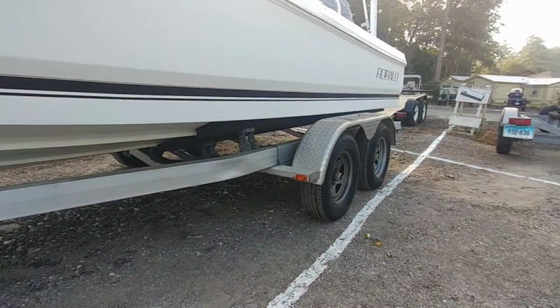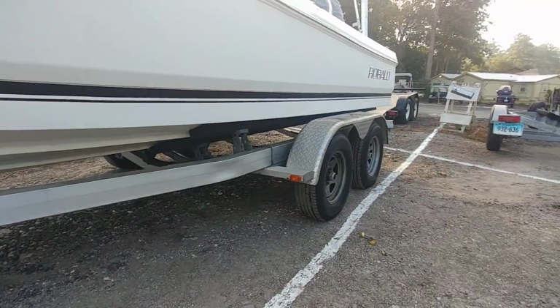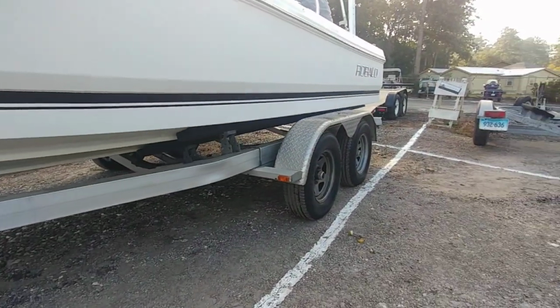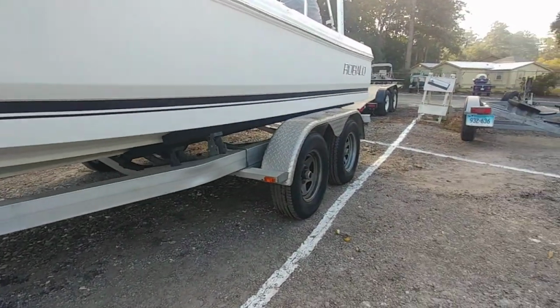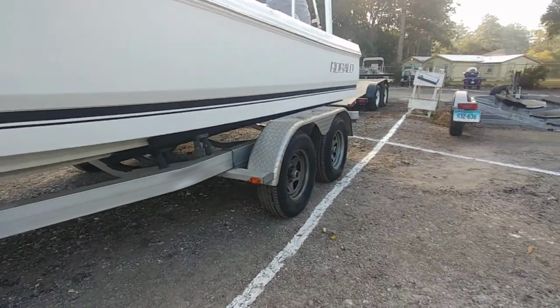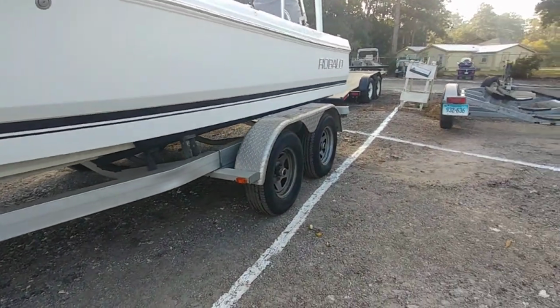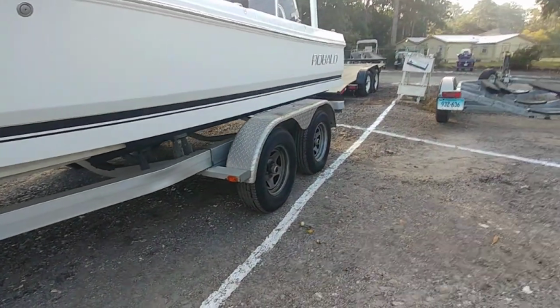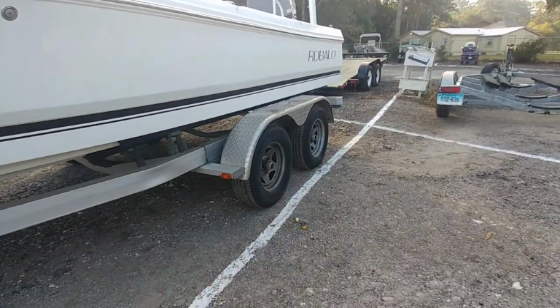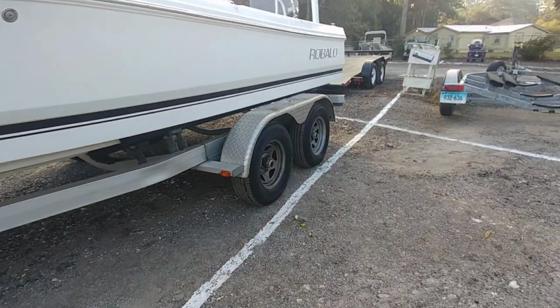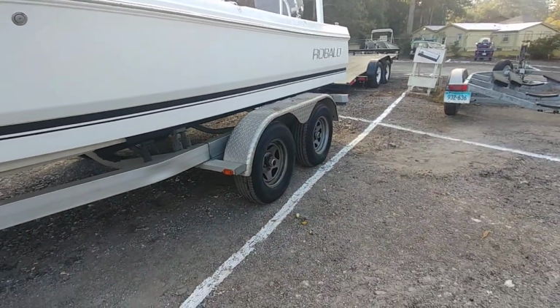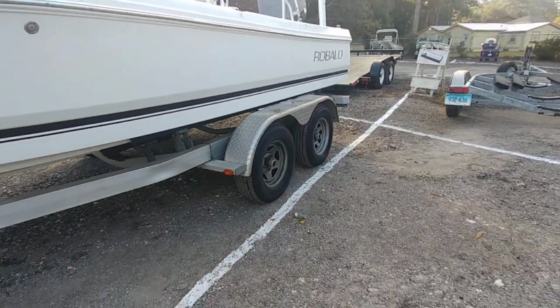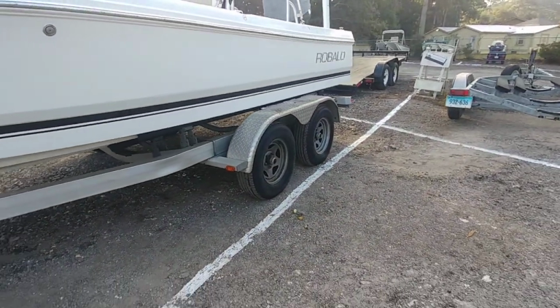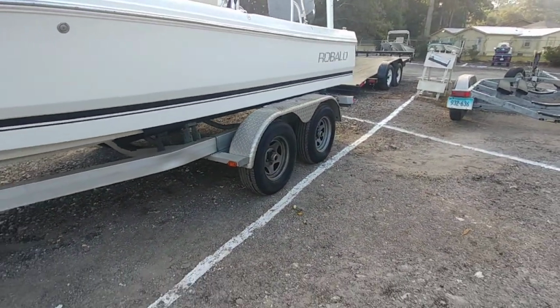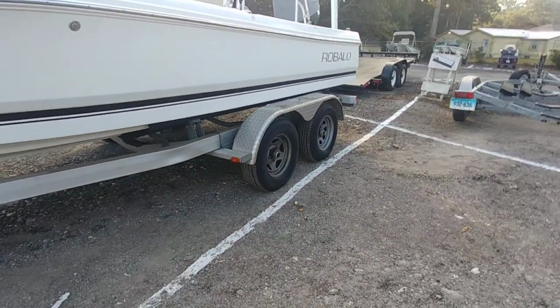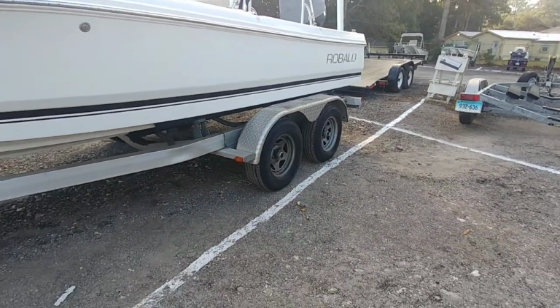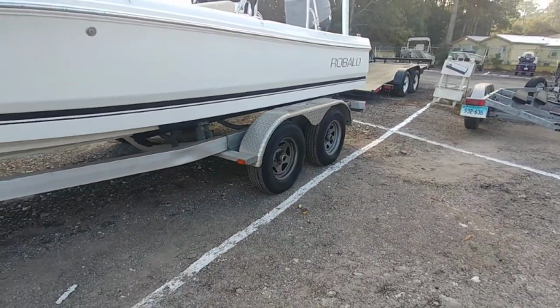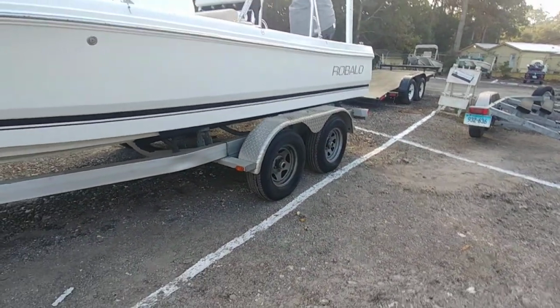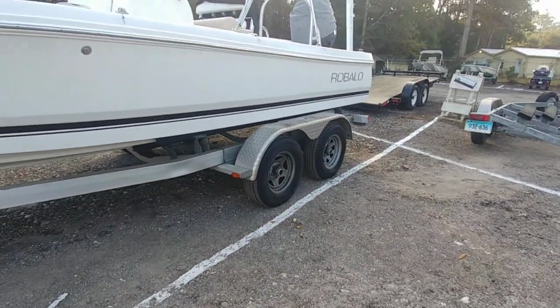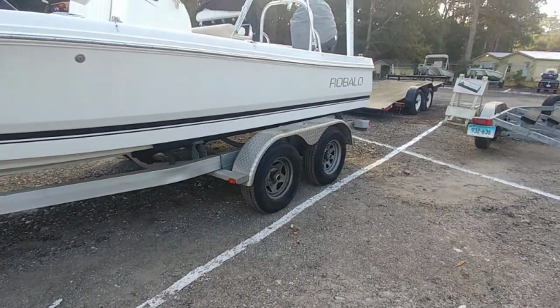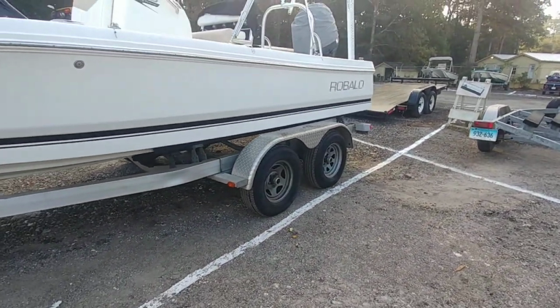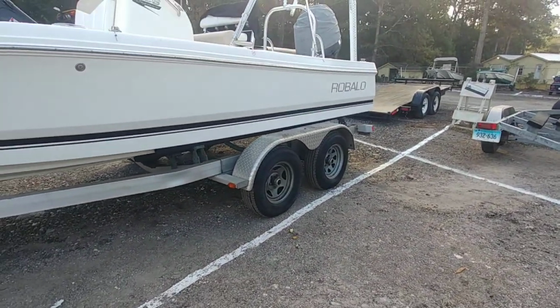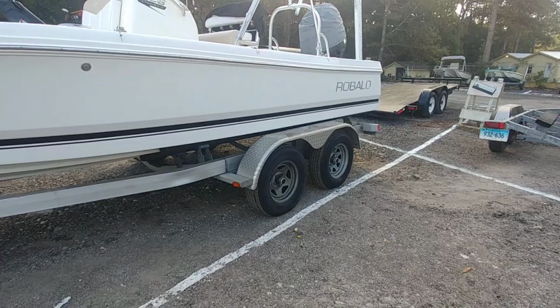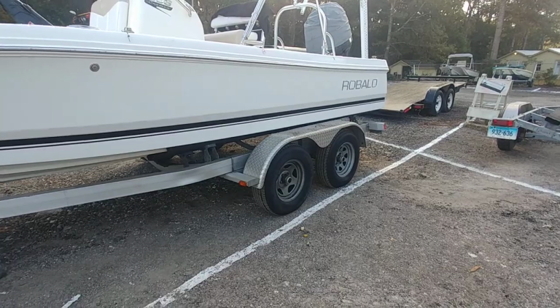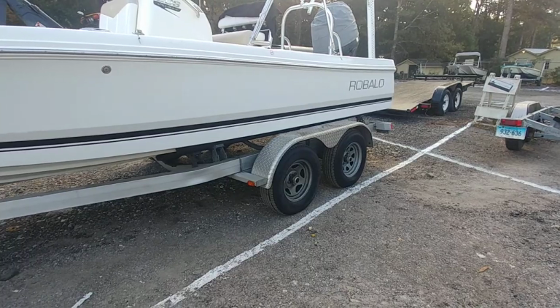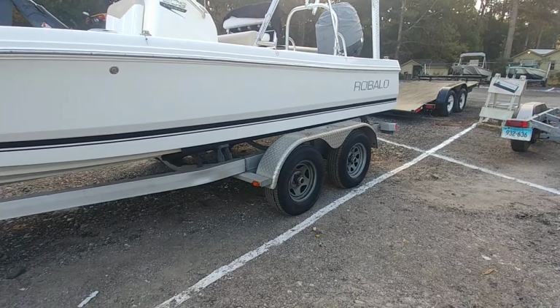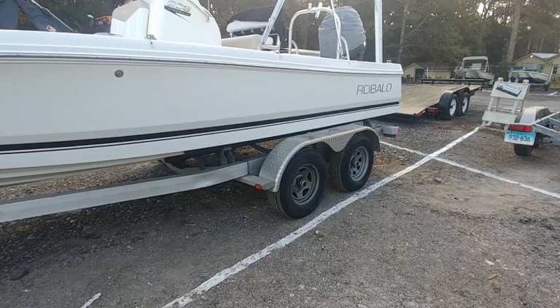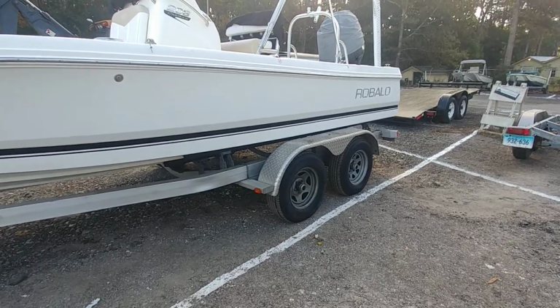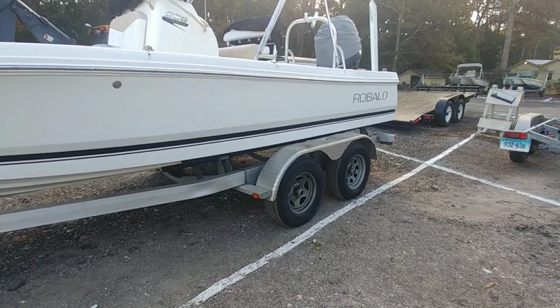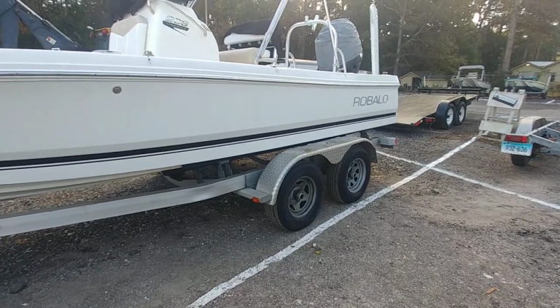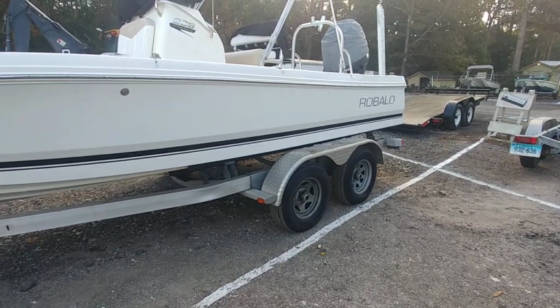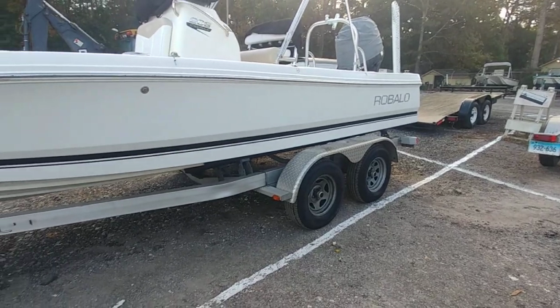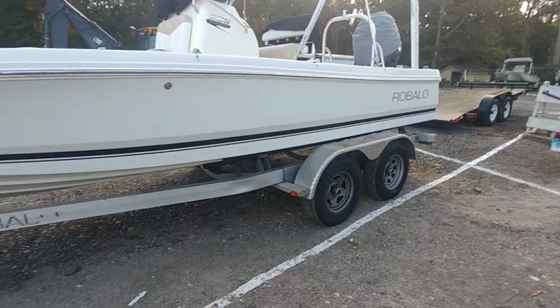Trailer — not an issue. Actually, I'd like to pull this trailer out and use it on a couple of other boats.